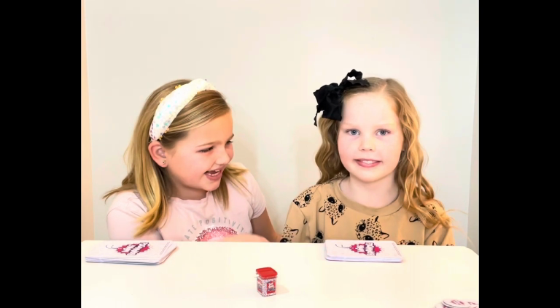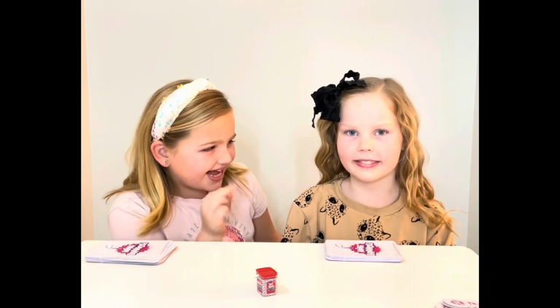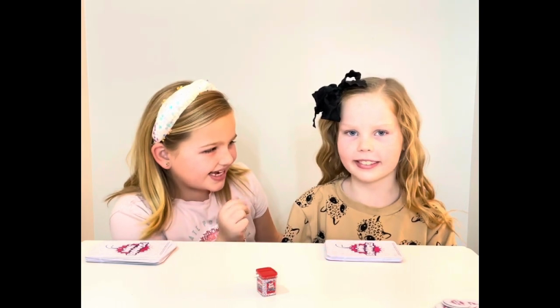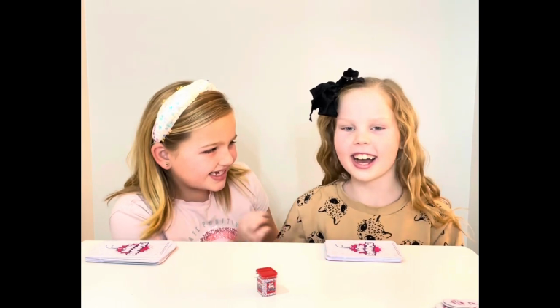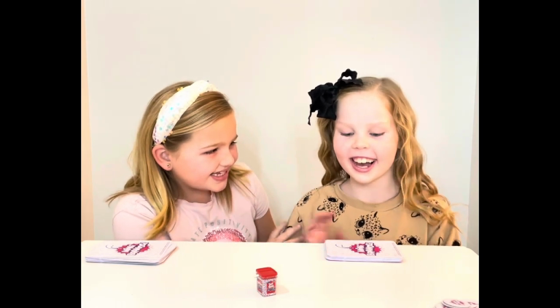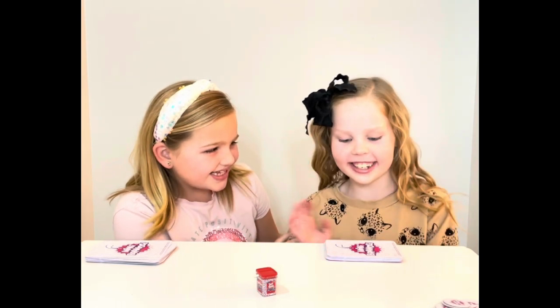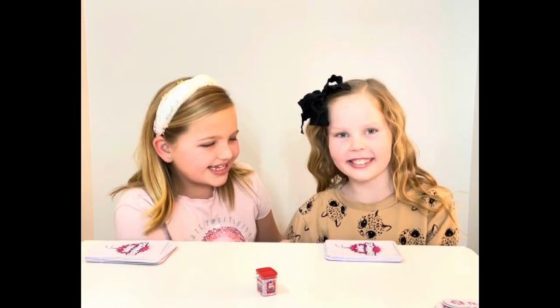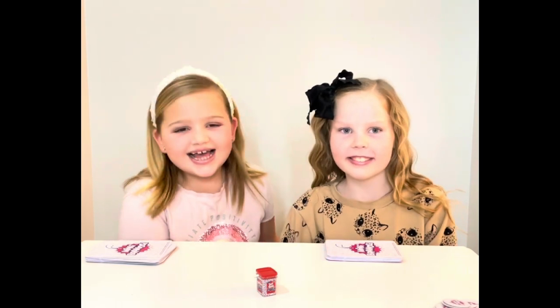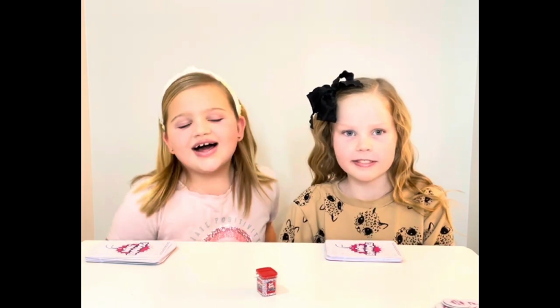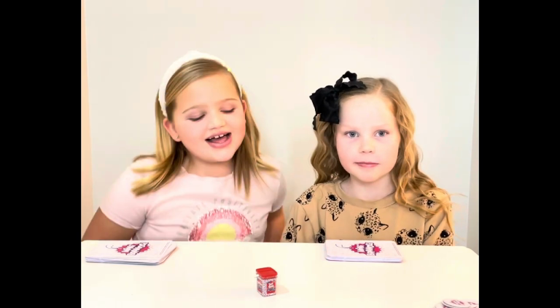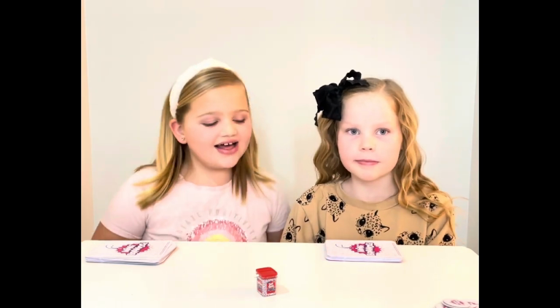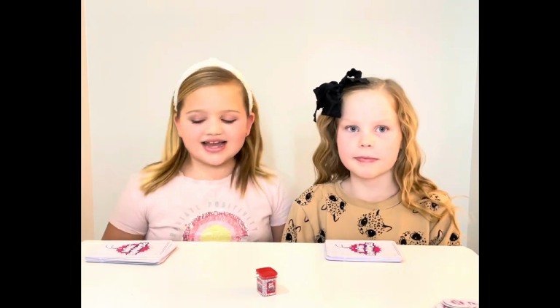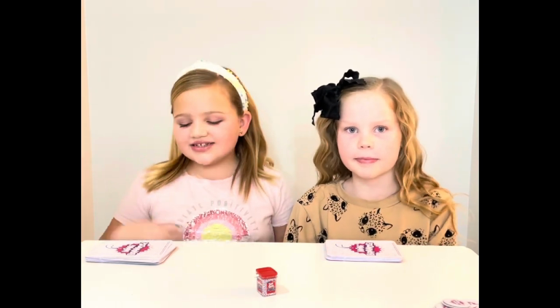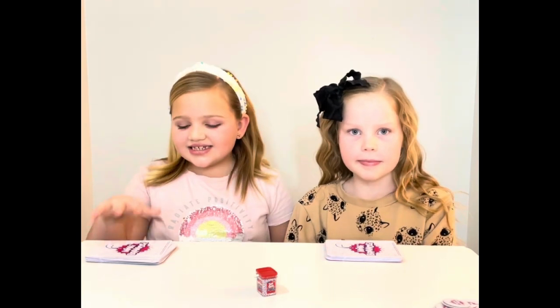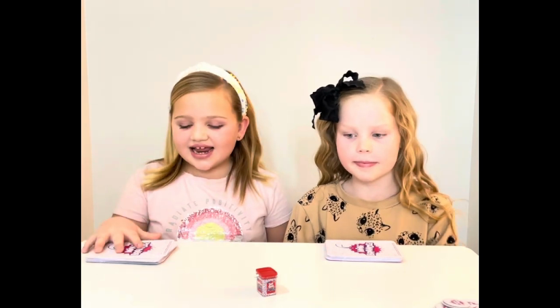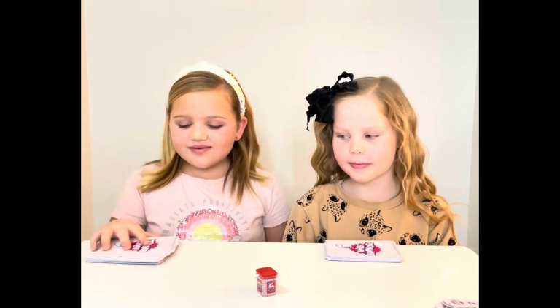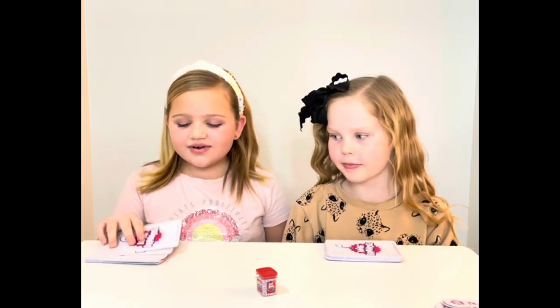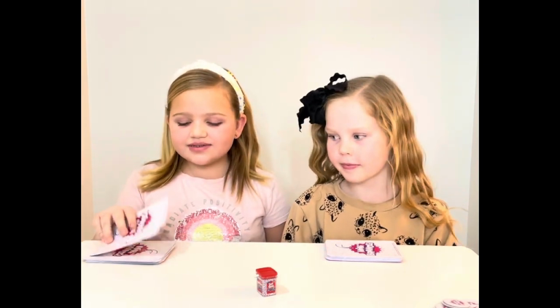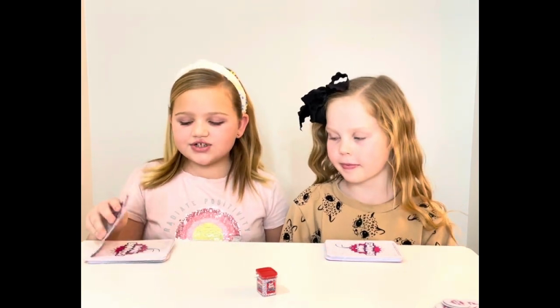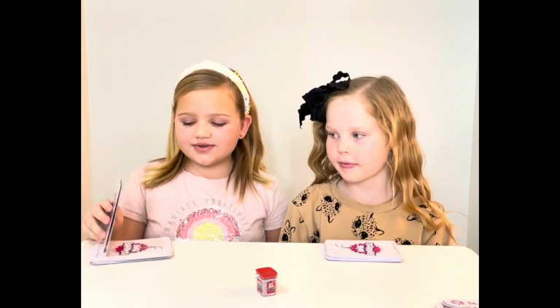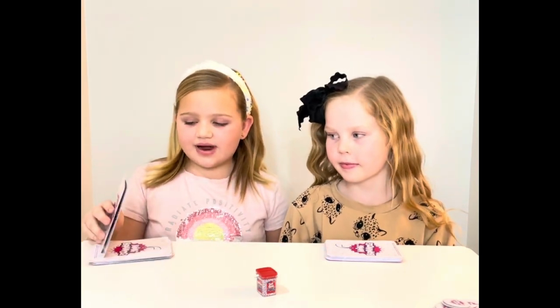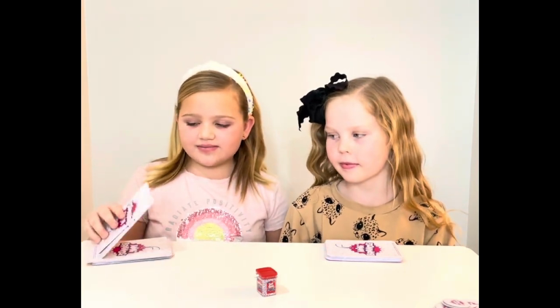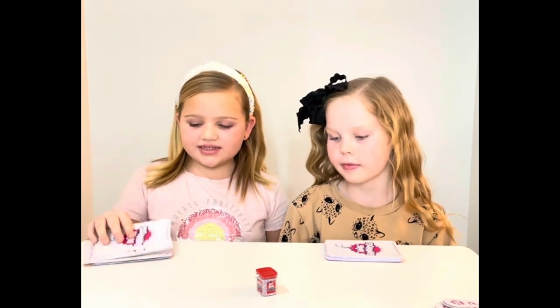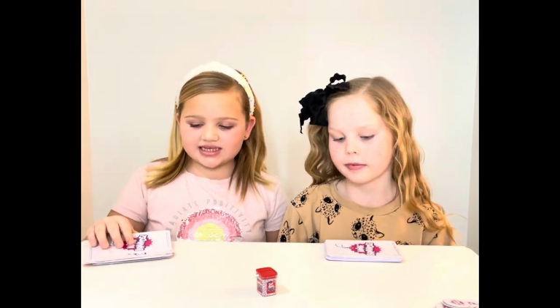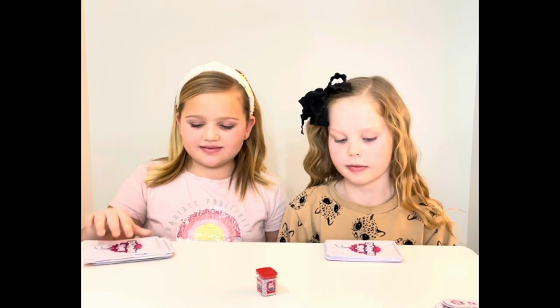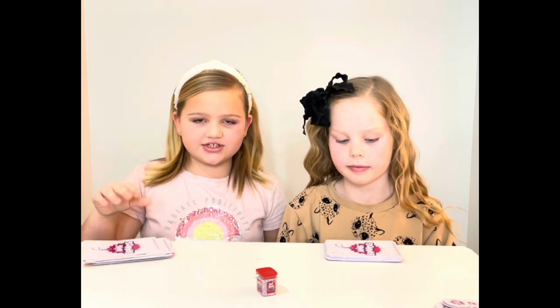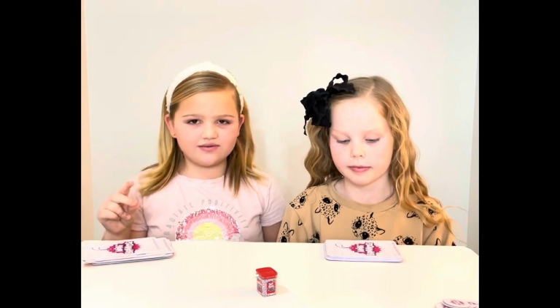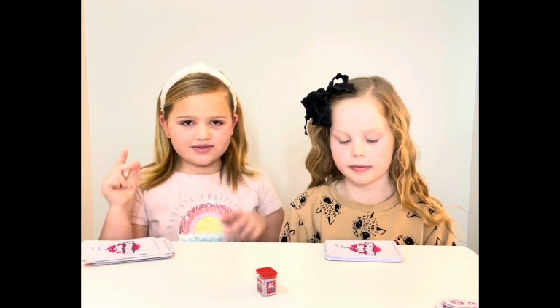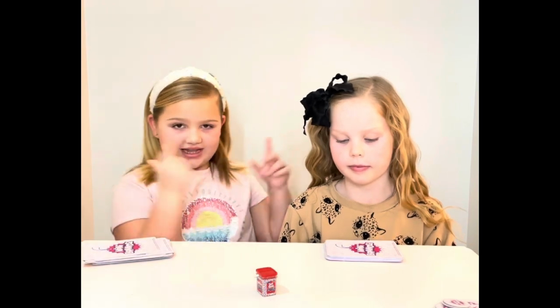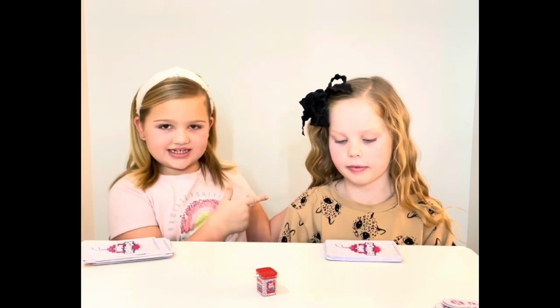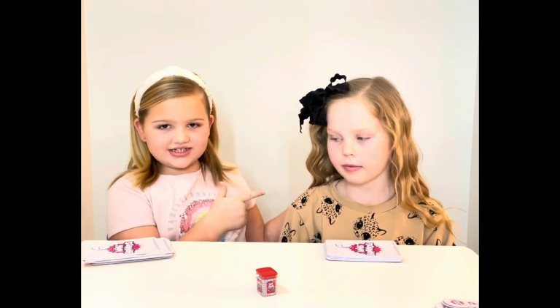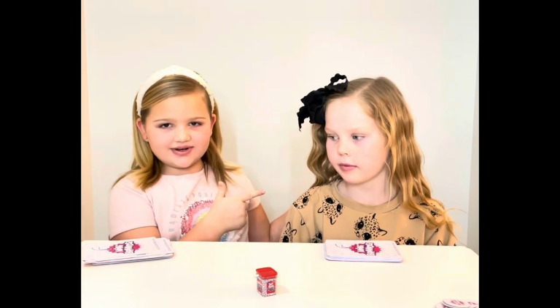Say hi! Hi! Okay, so today we're going to be showing you how to play this game, so let's get to it!